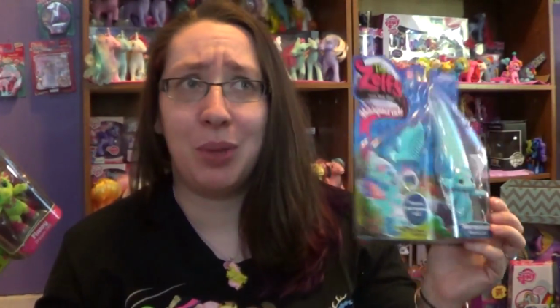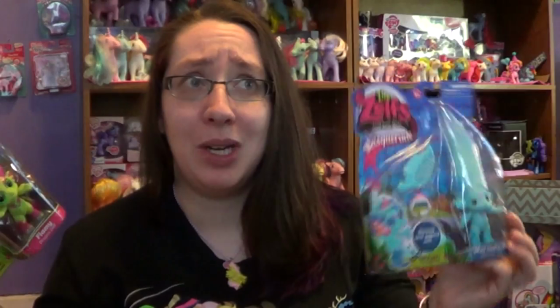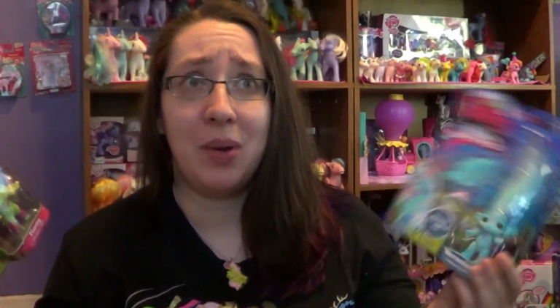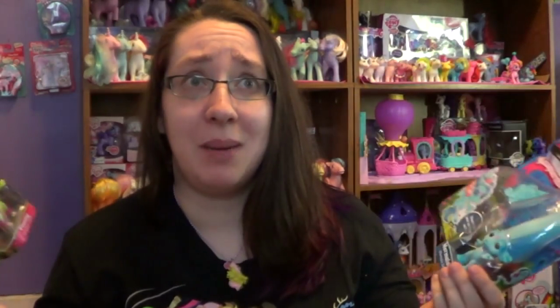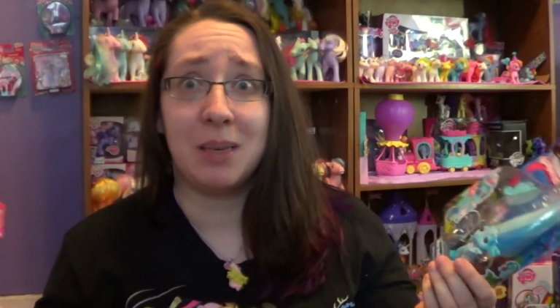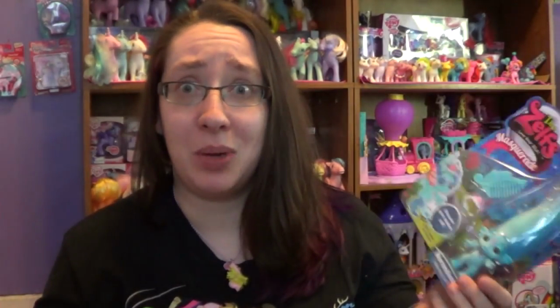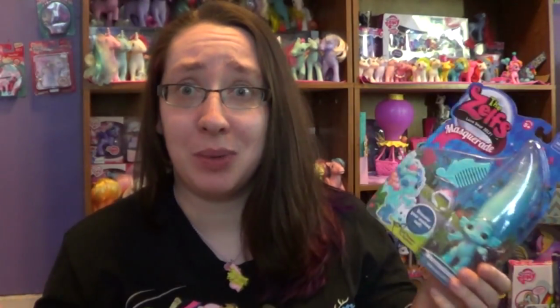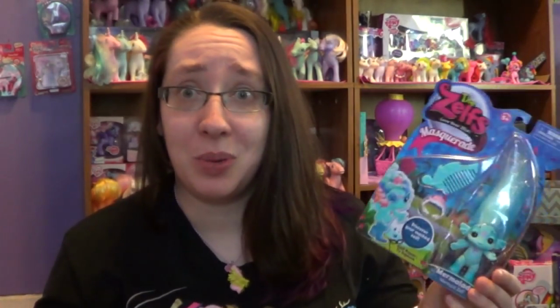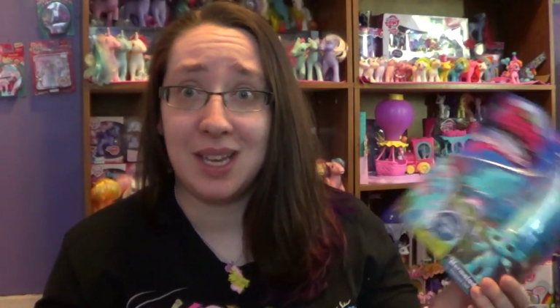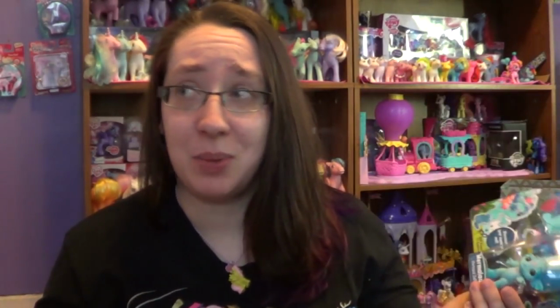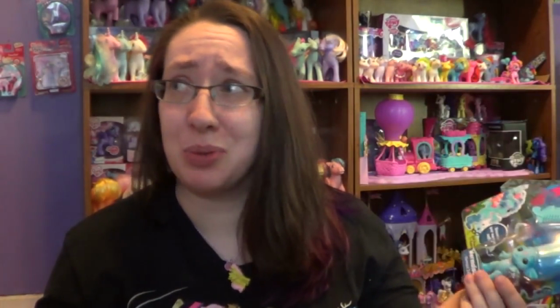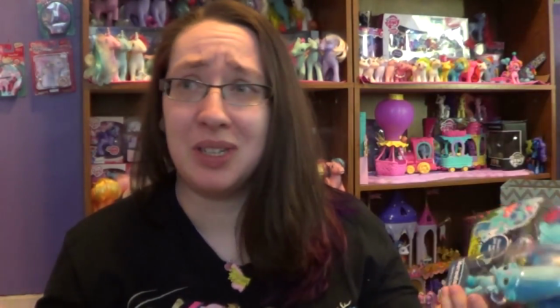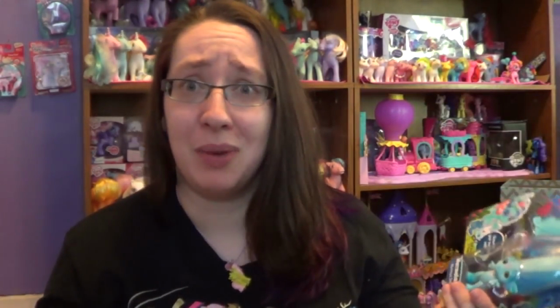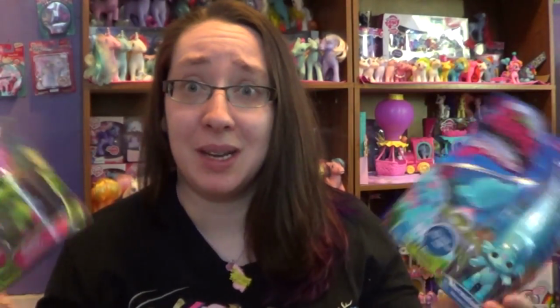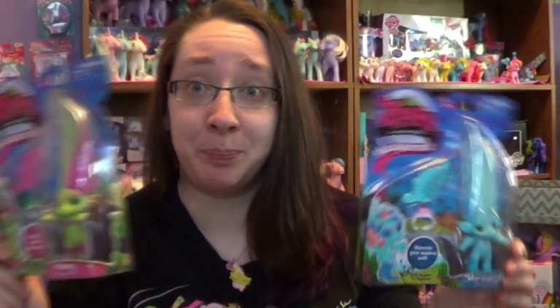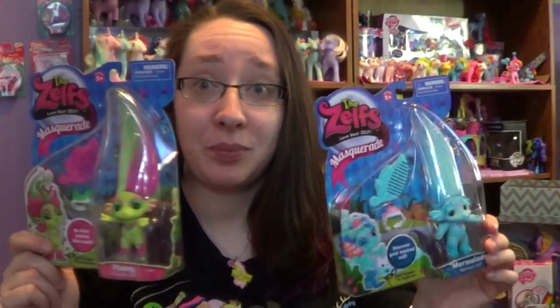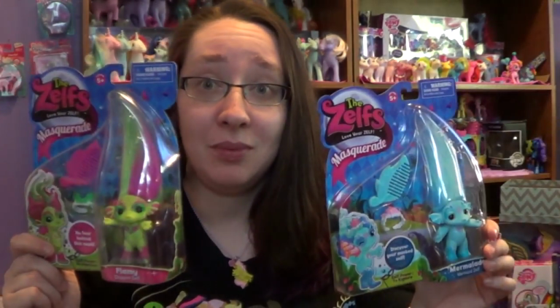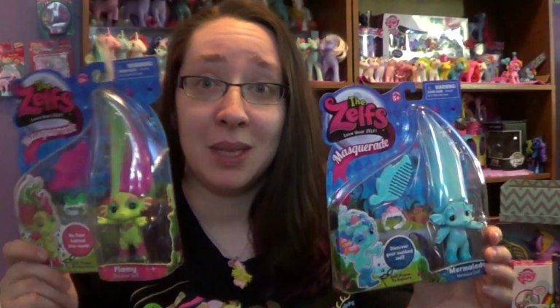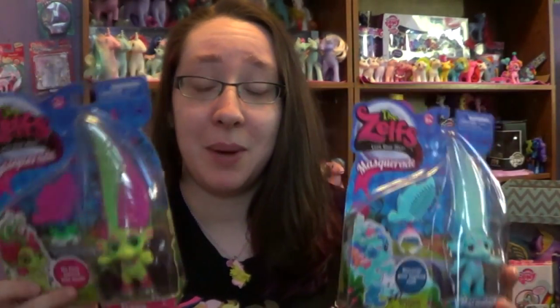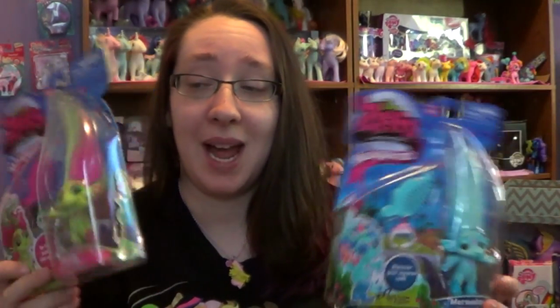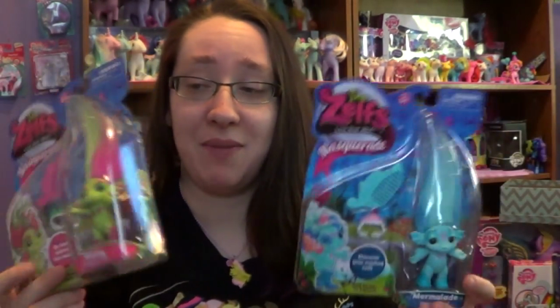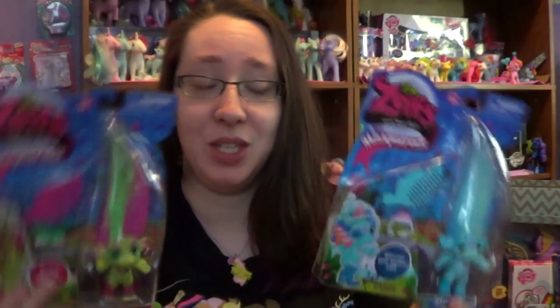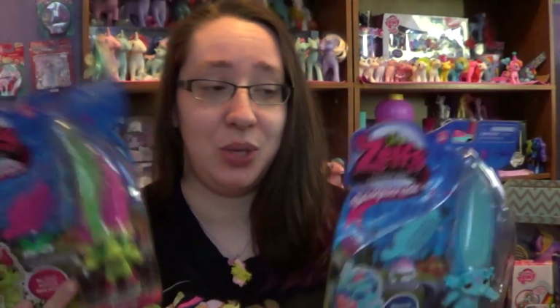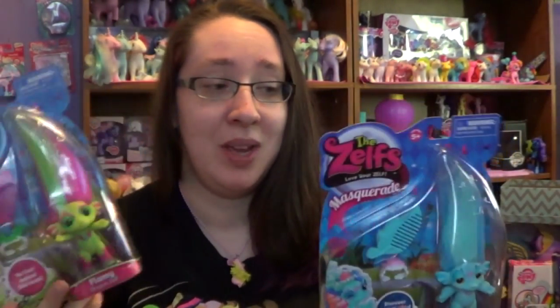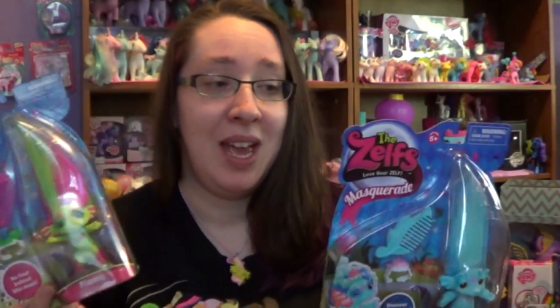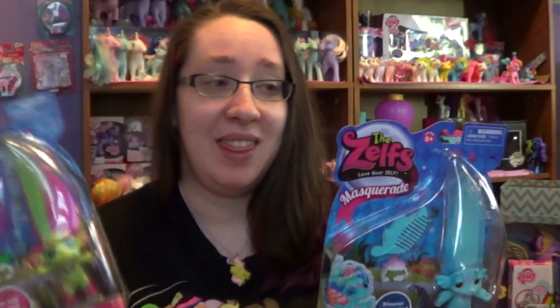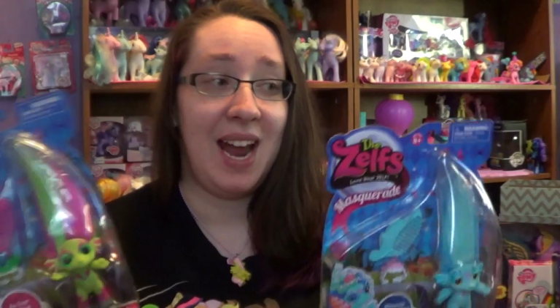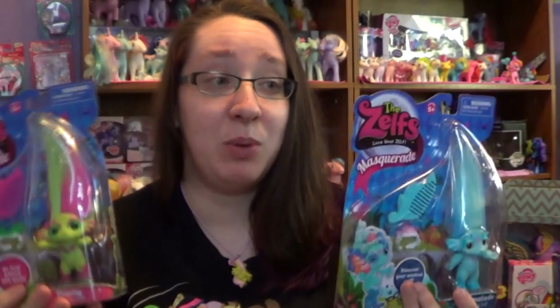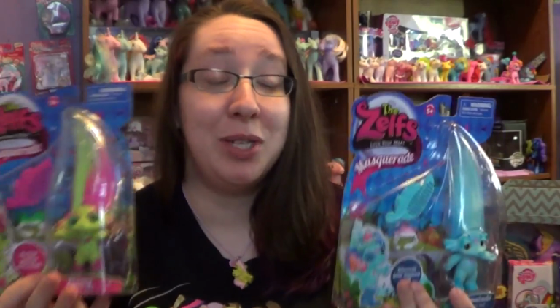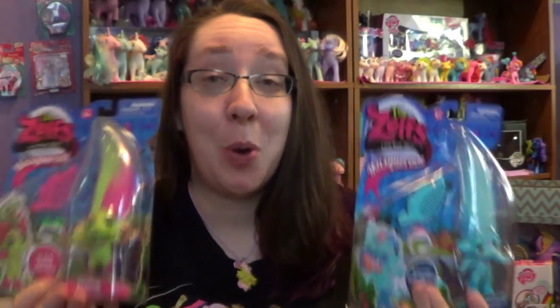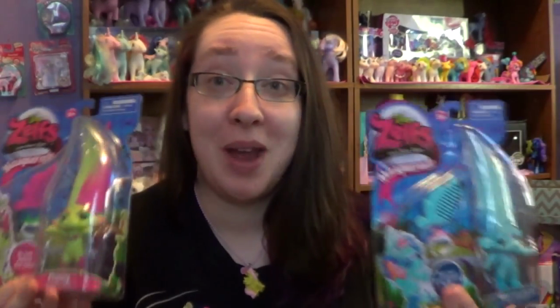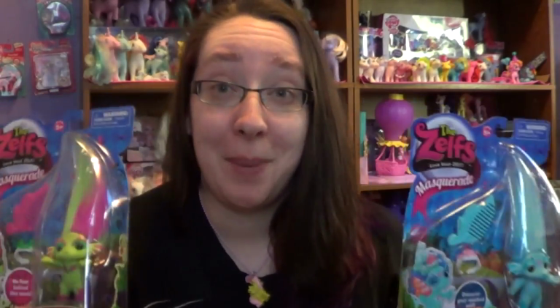They had three new ones, and I picked up the only three new ones they had, which was really random. But I have these two that I am going to open up.